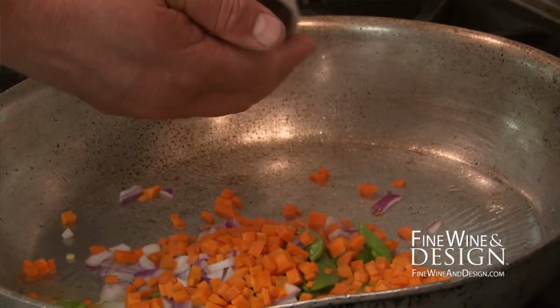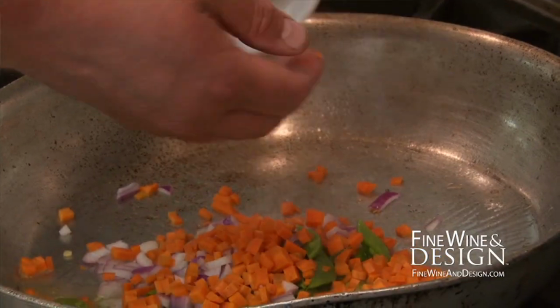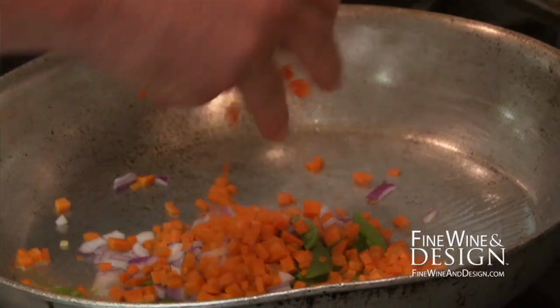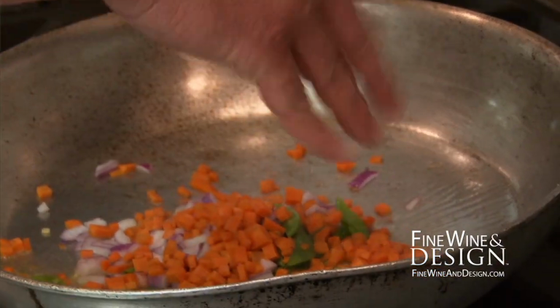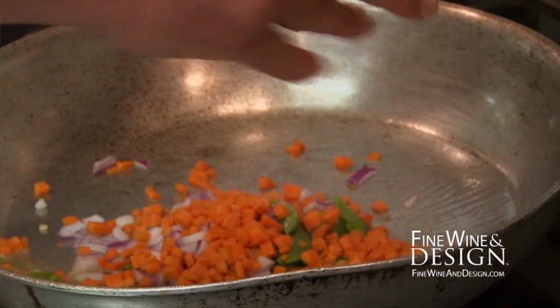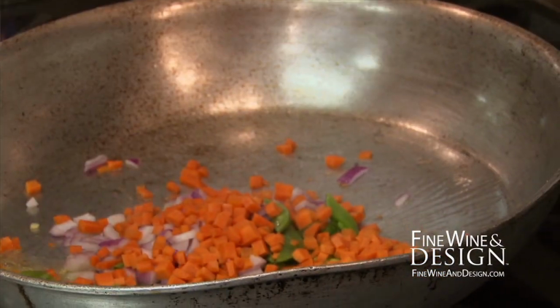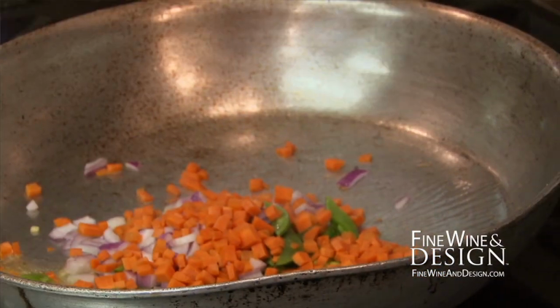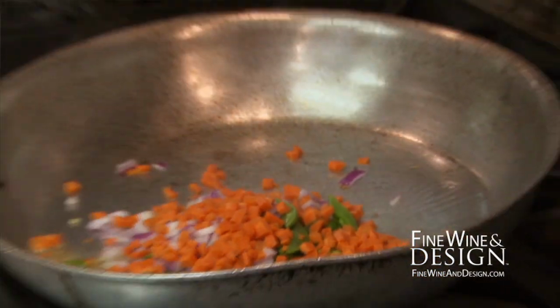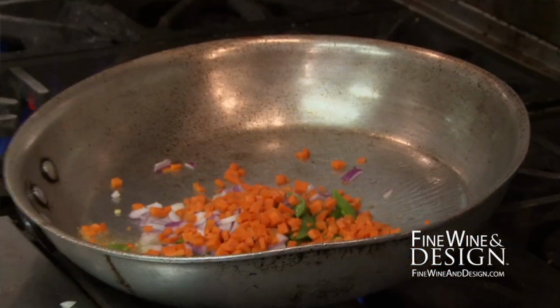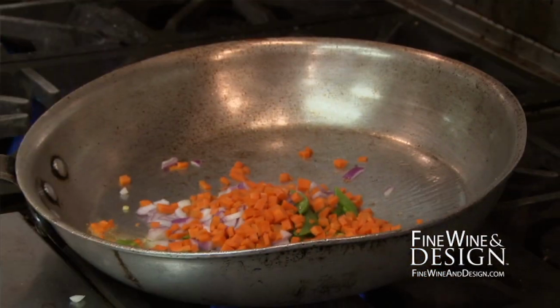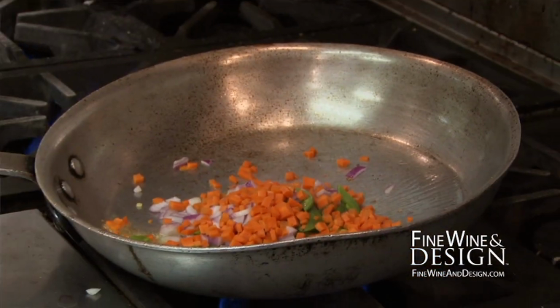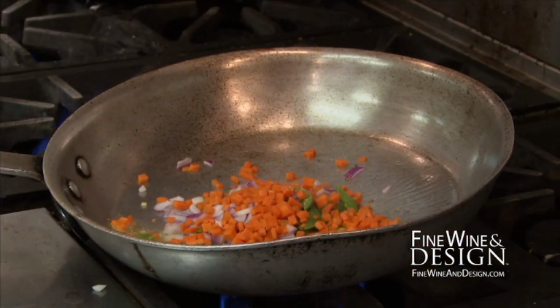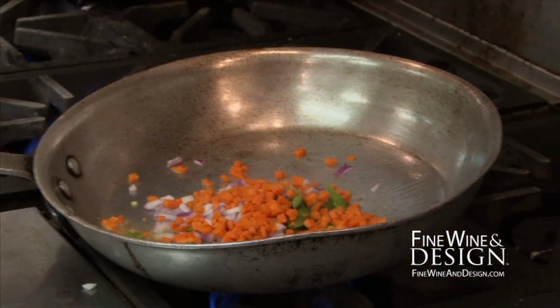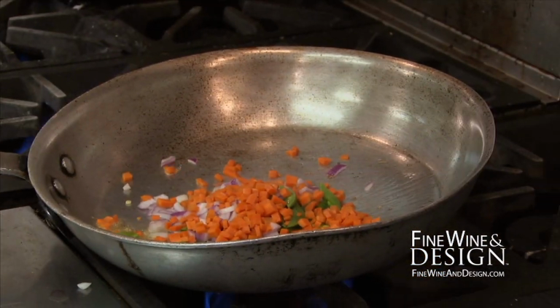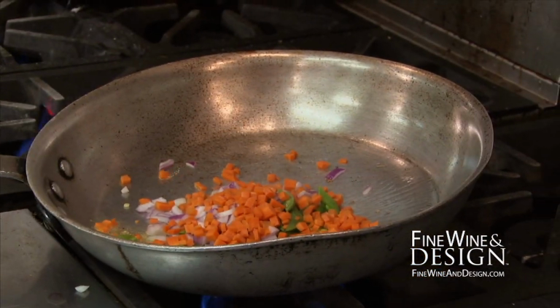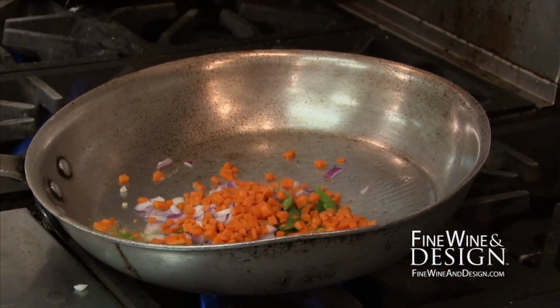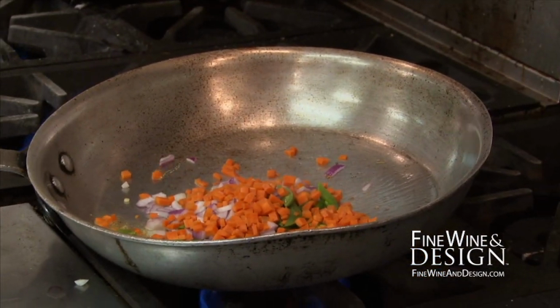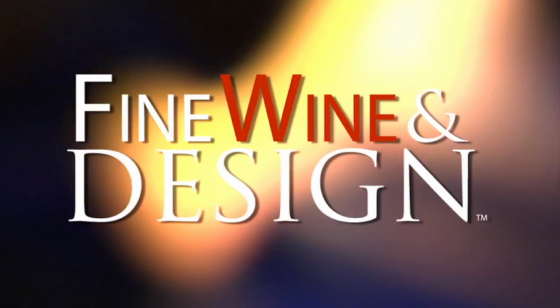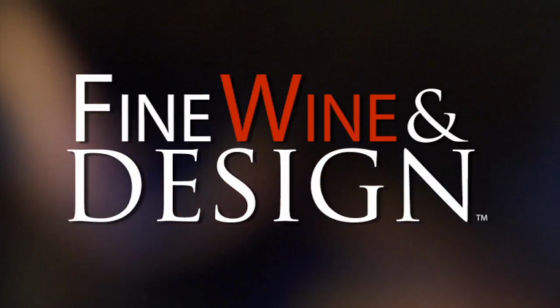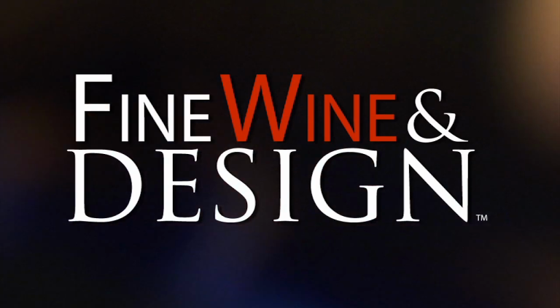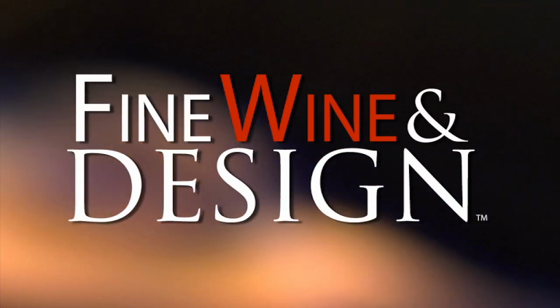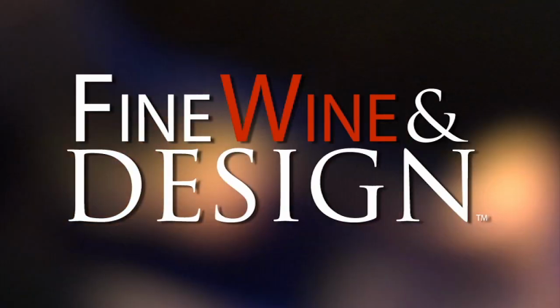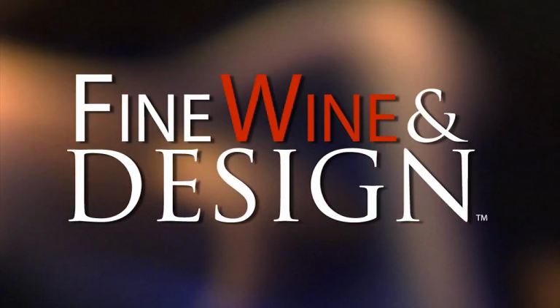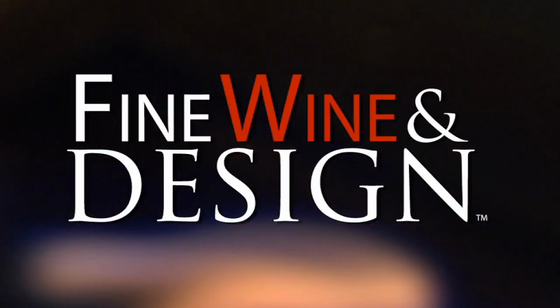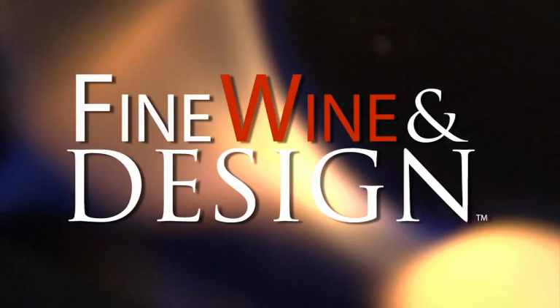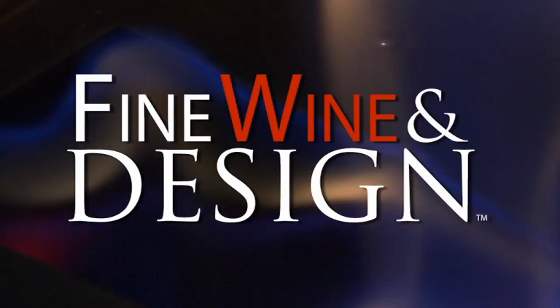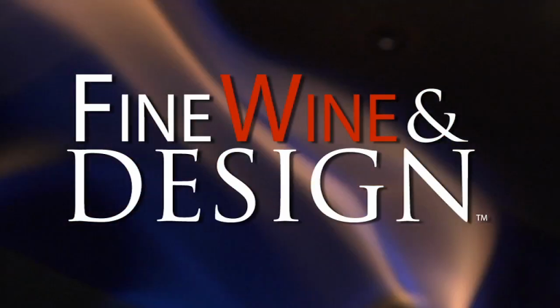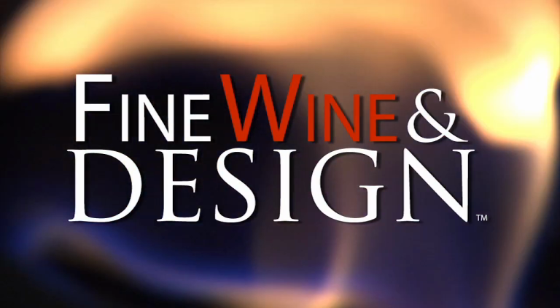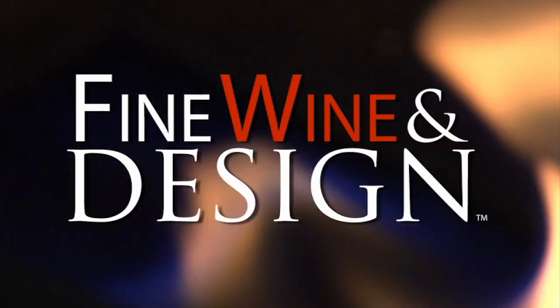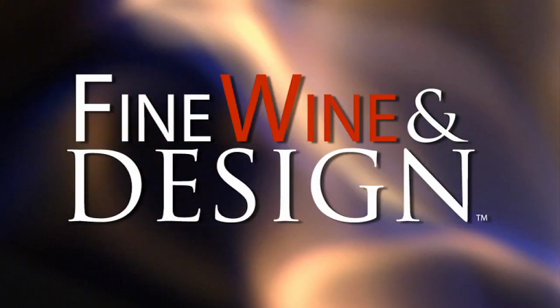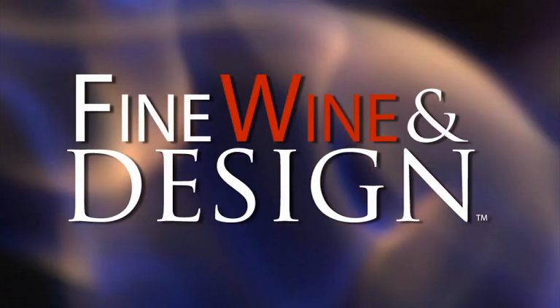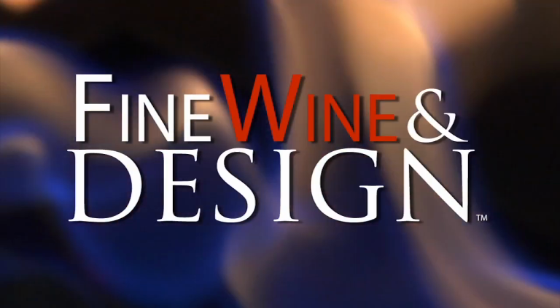Carrots take a little bit longer, so you can pre-blanch these if you want to and shock them in a little bit of ice water.